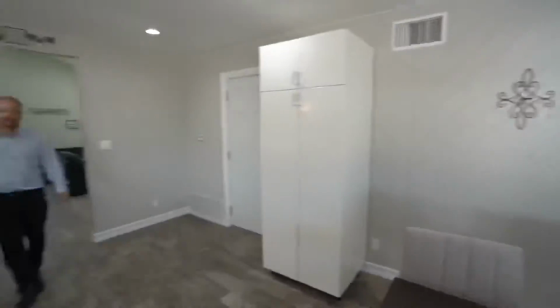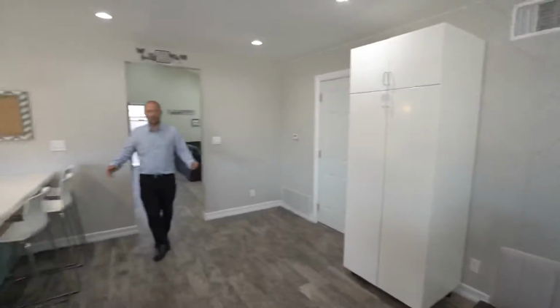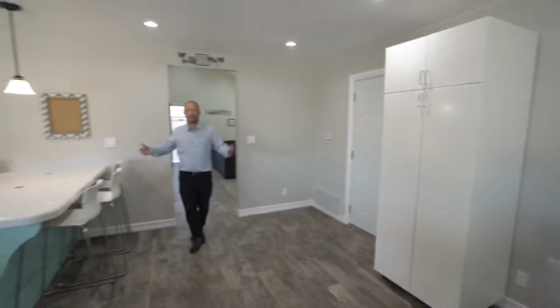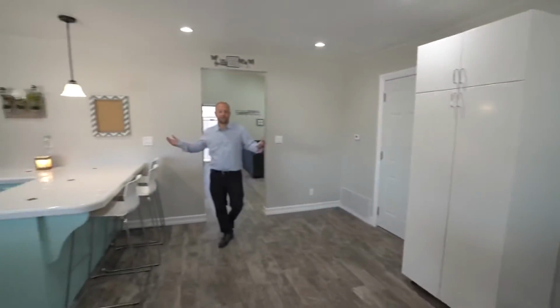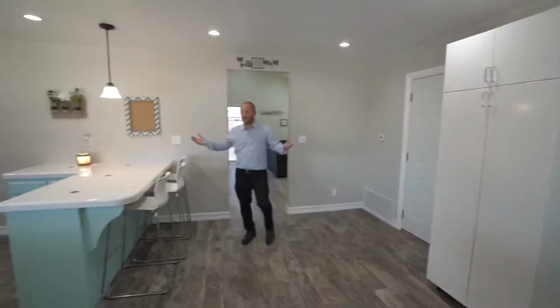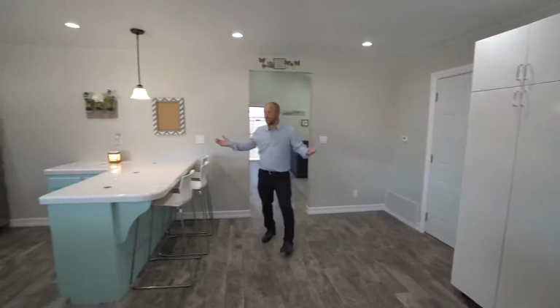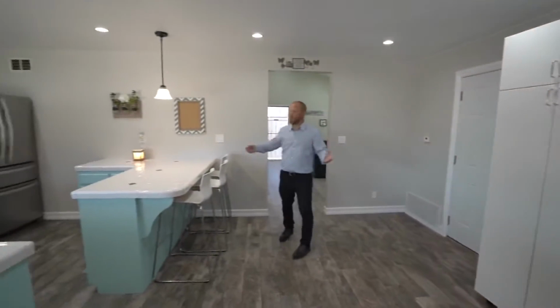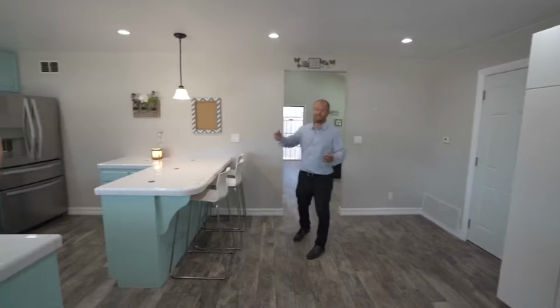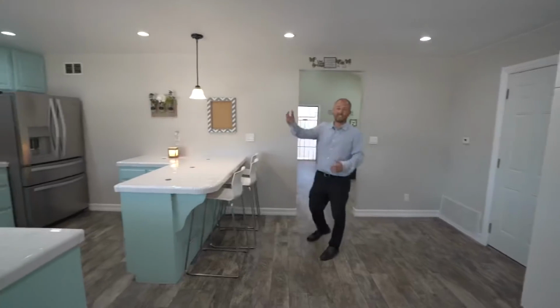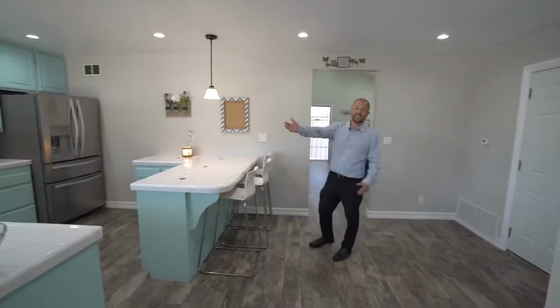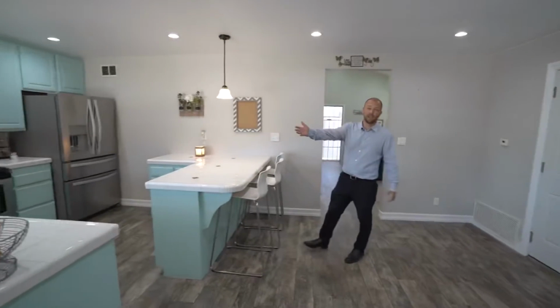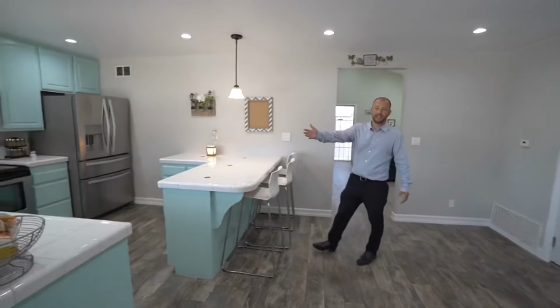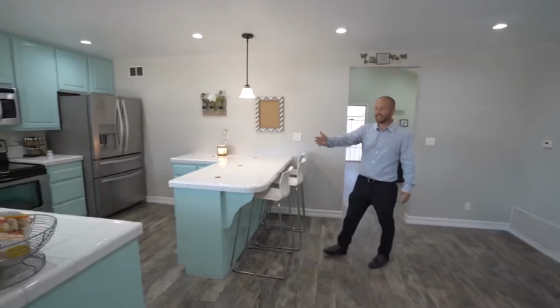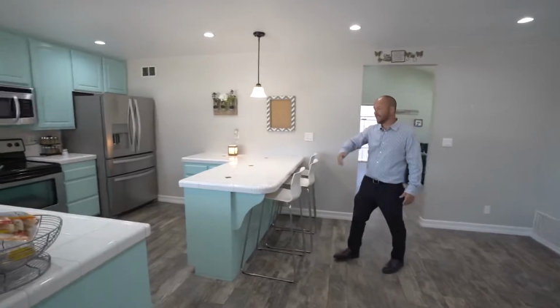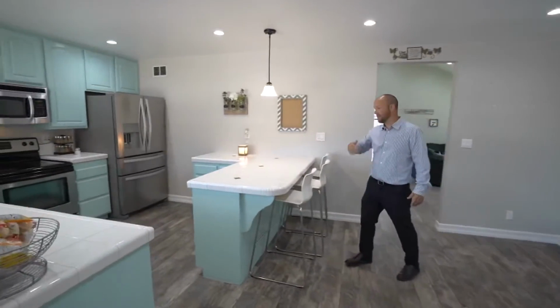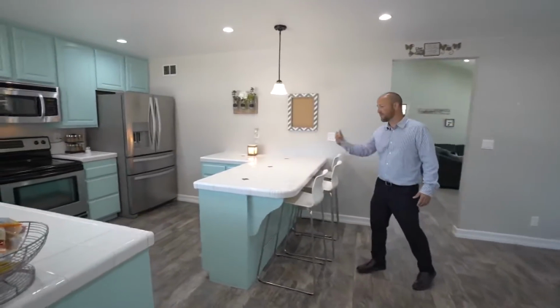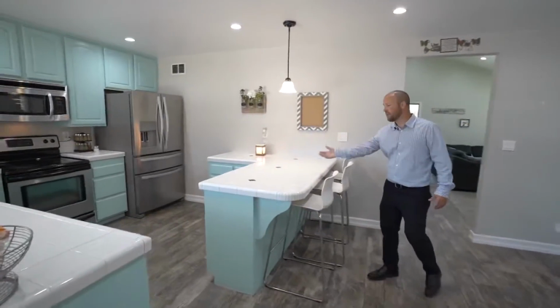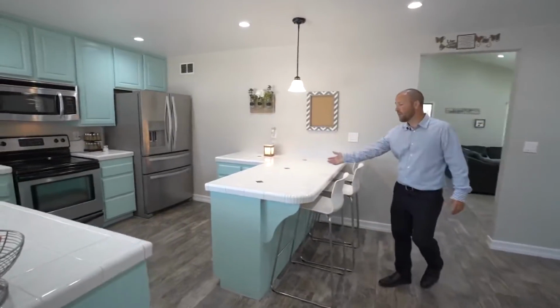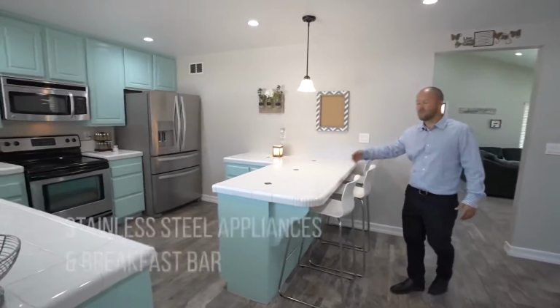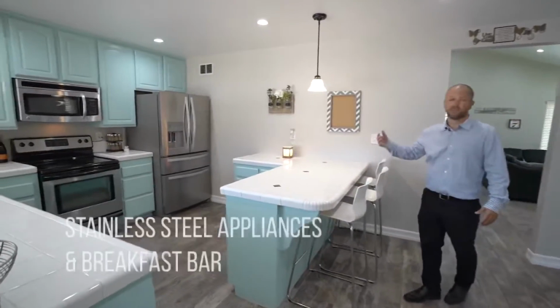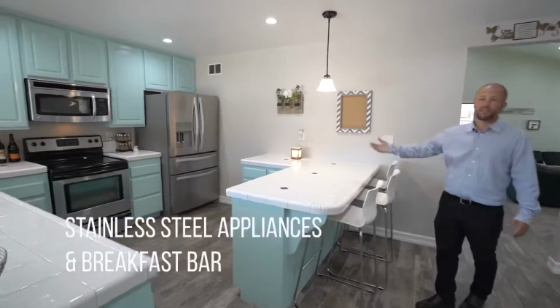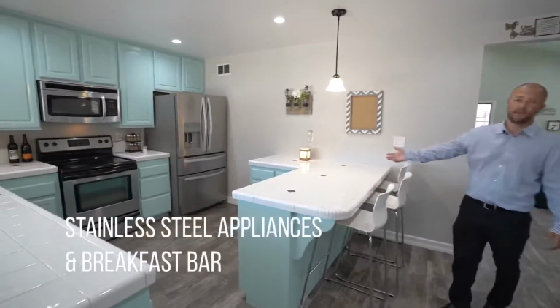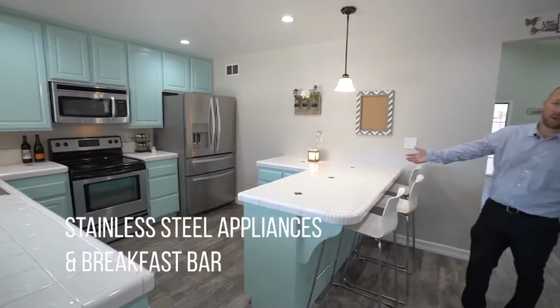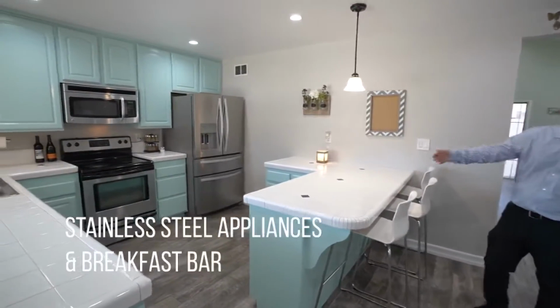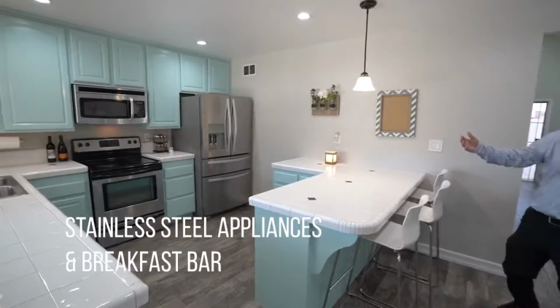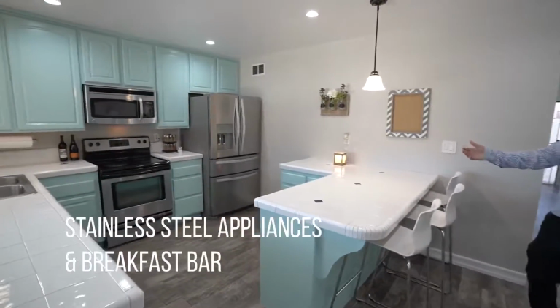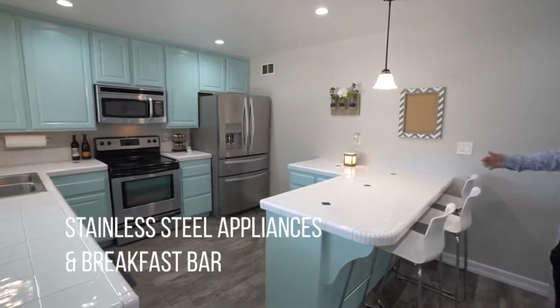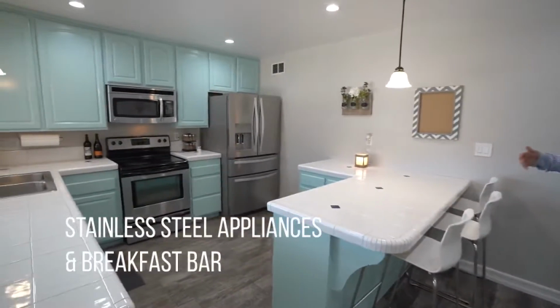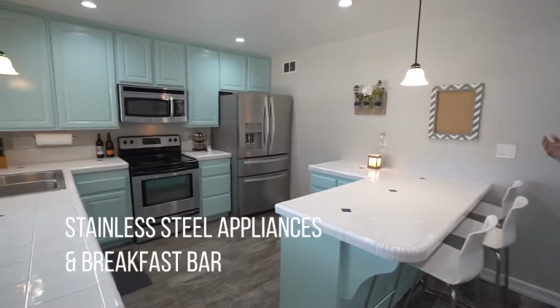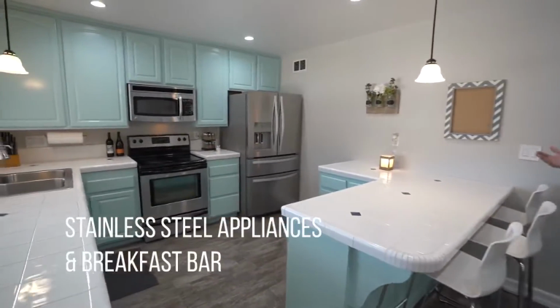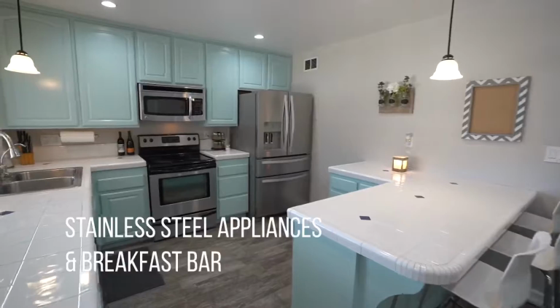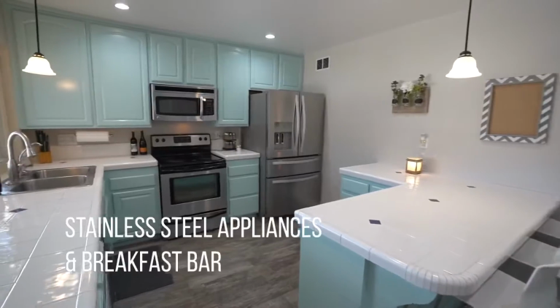As you come into the kitchen, we have stainless steel appliances and a breakfast bar for the Sunday mornings with French toast or maybe coffee in the morning.